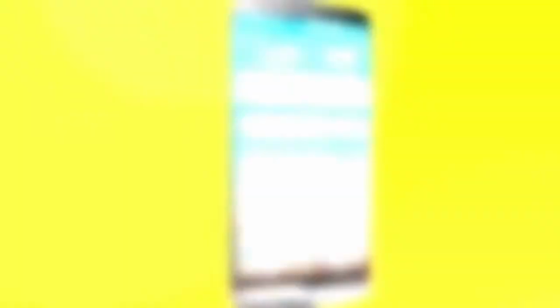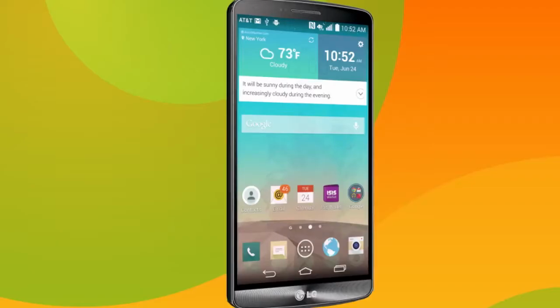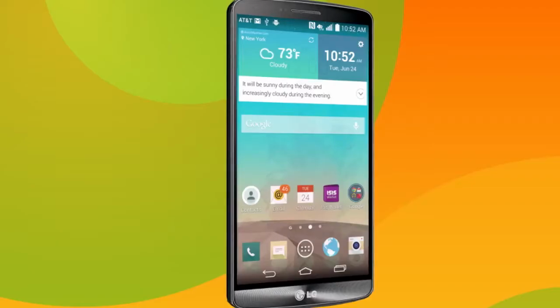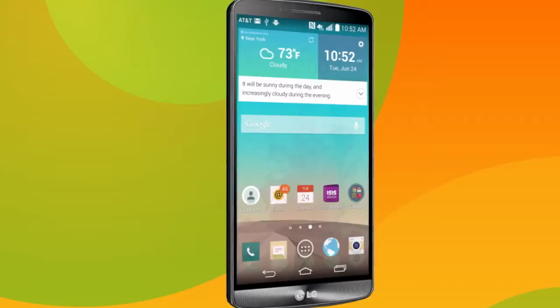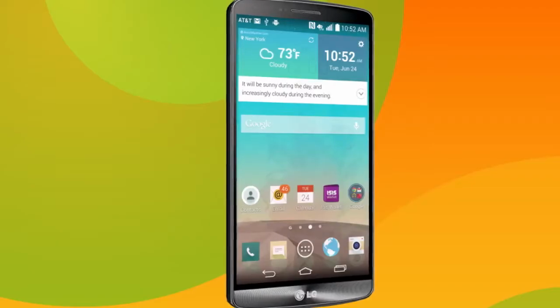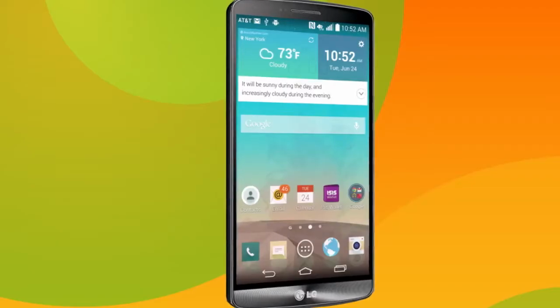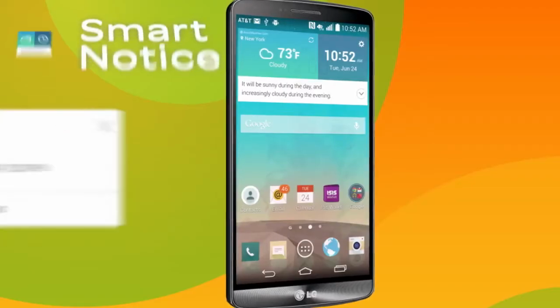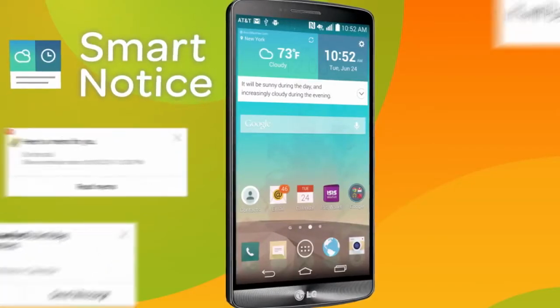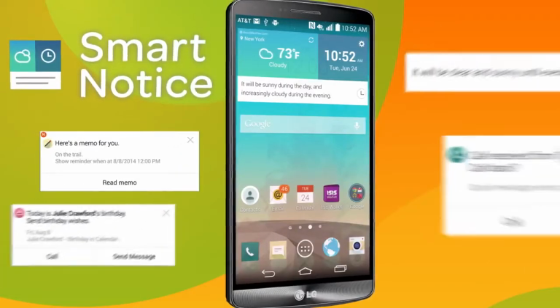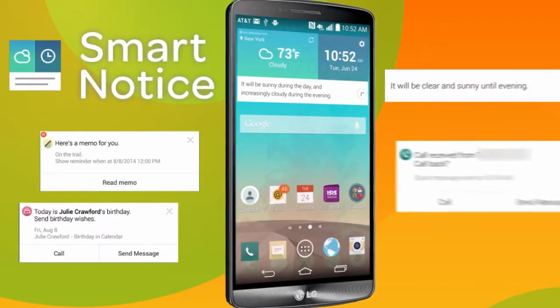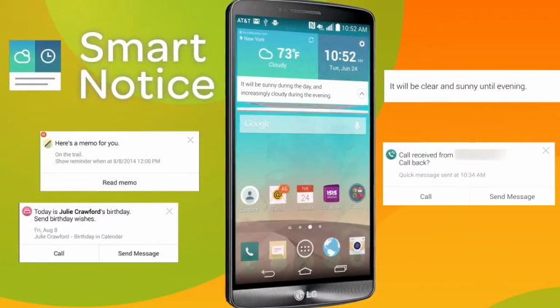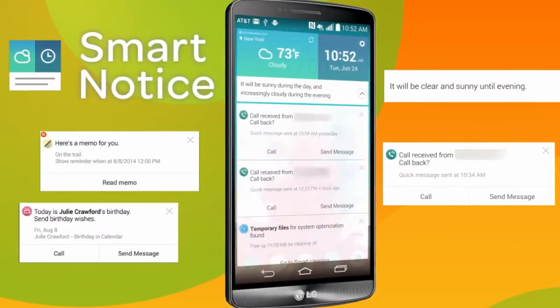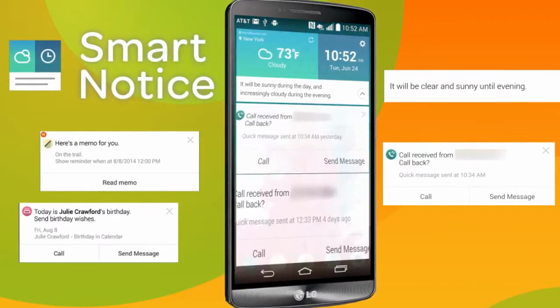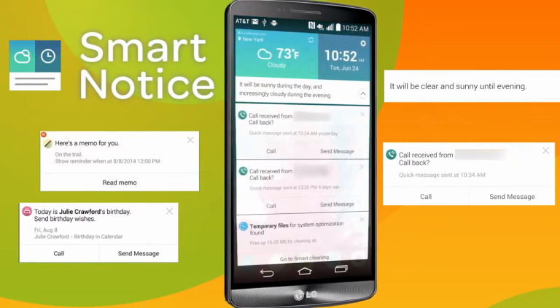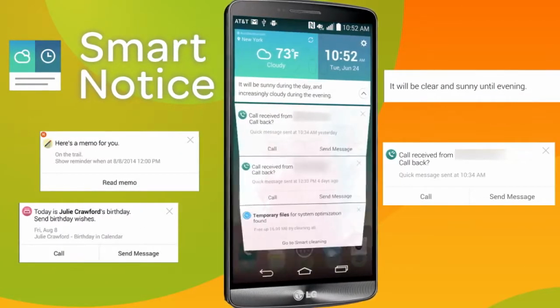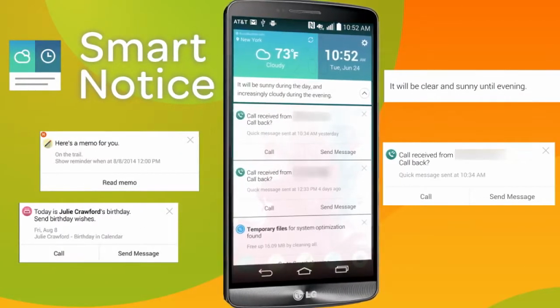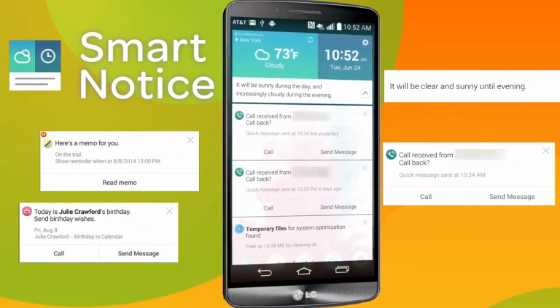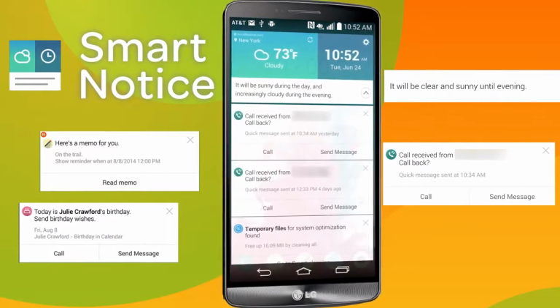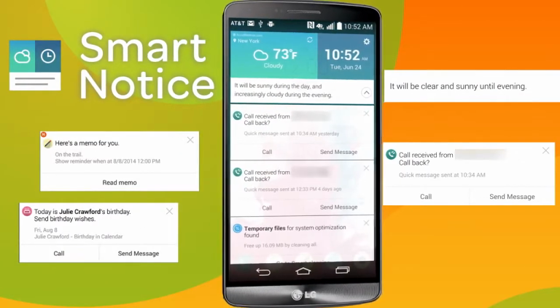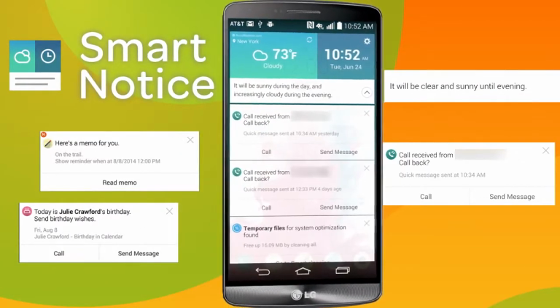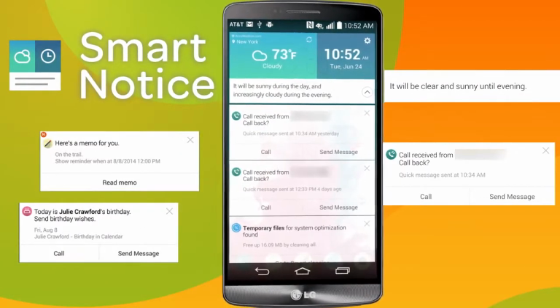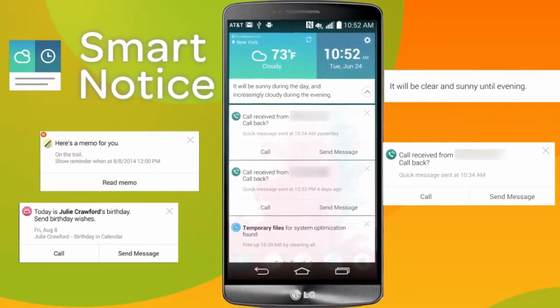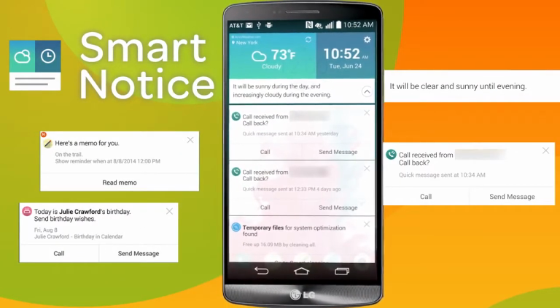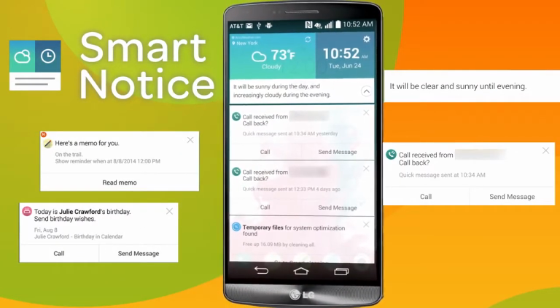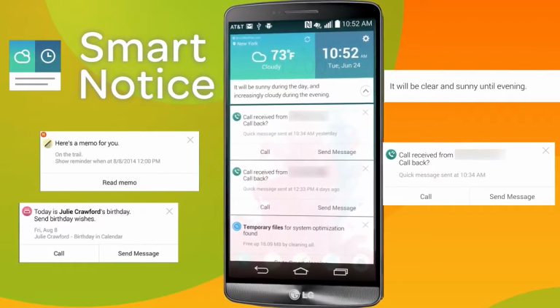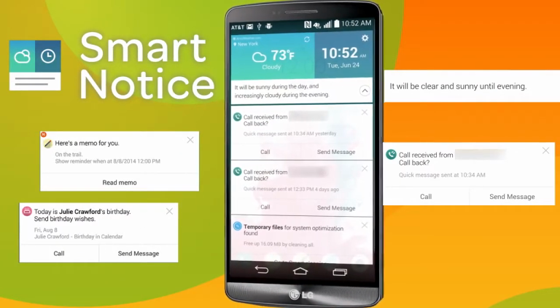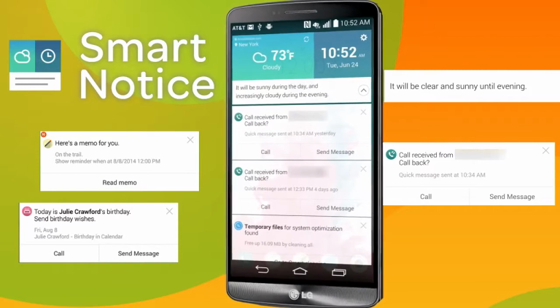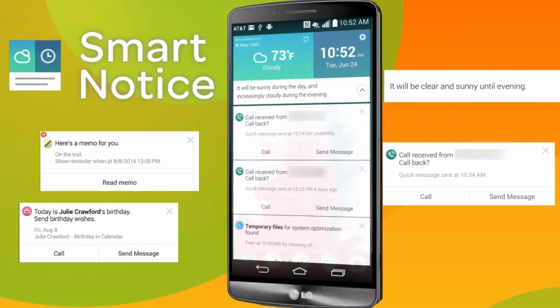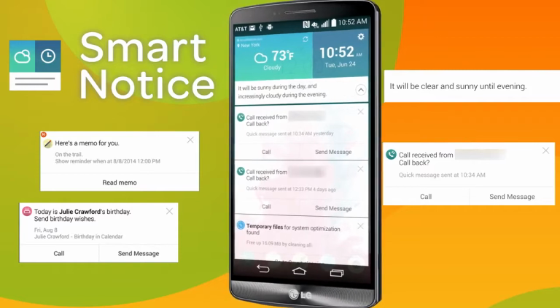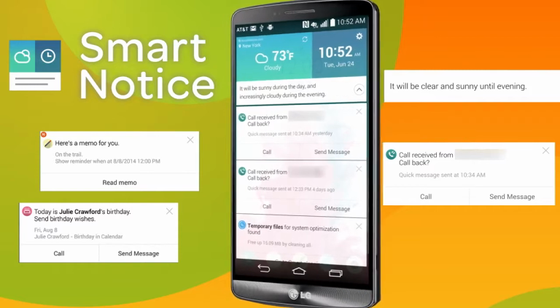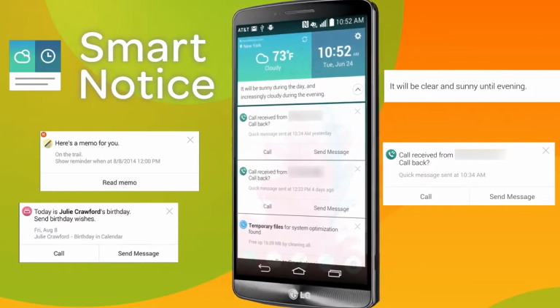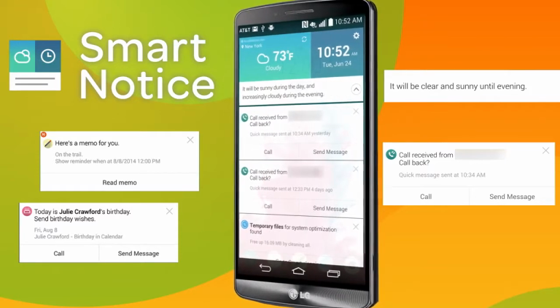New features such as Smart Notice offer a personalized experience with recommendations, reminders, and notifications.